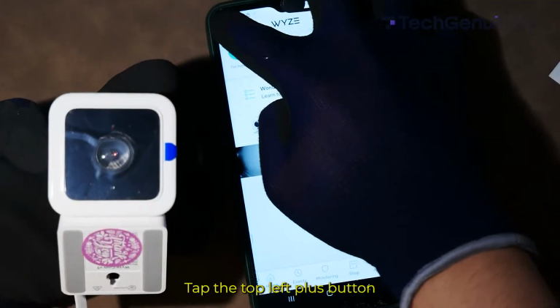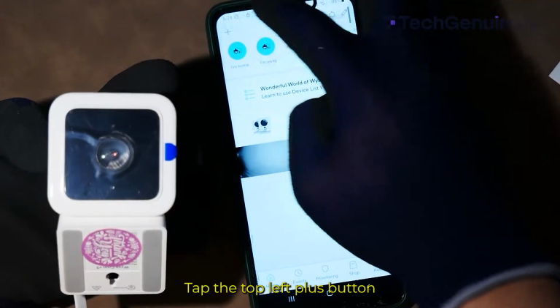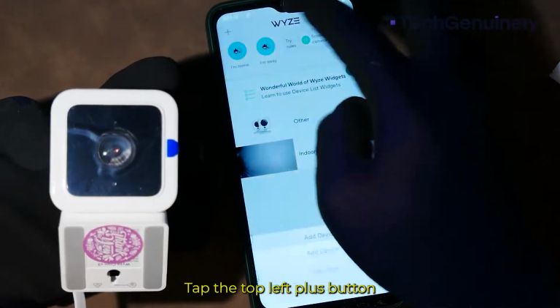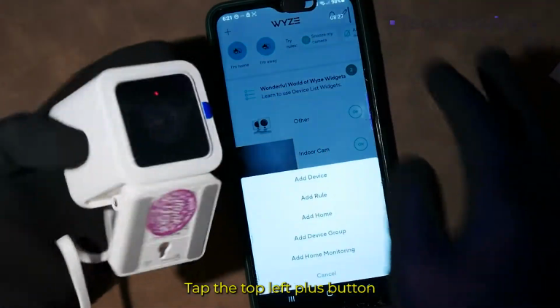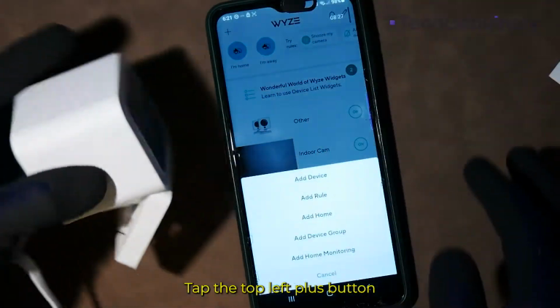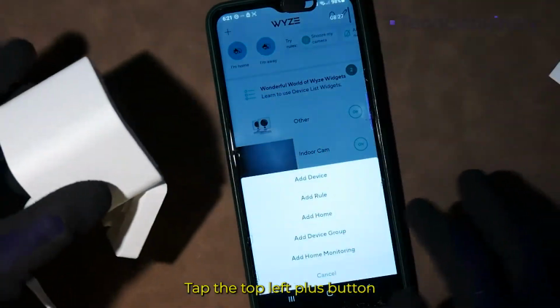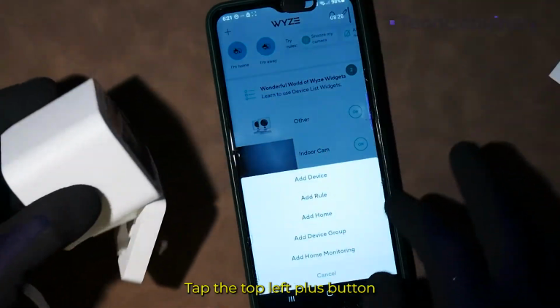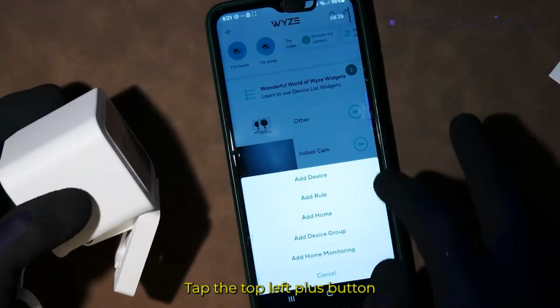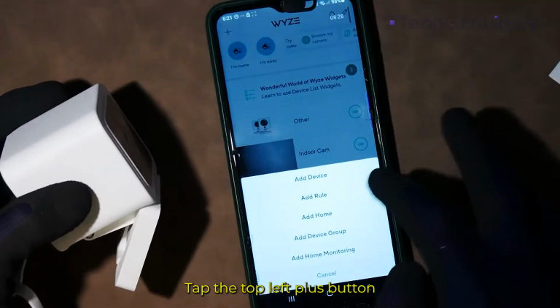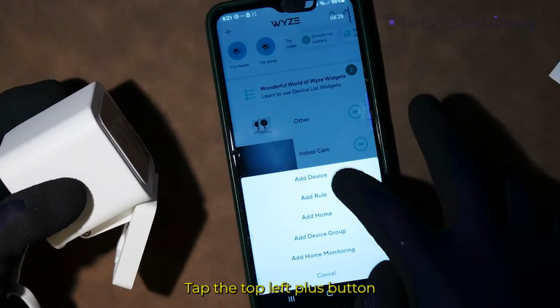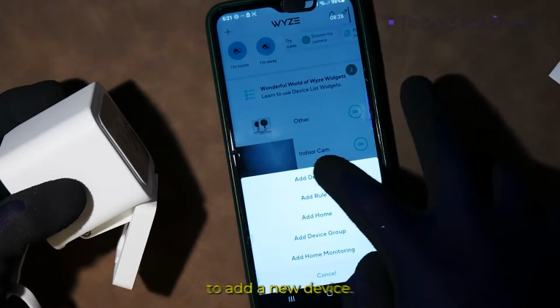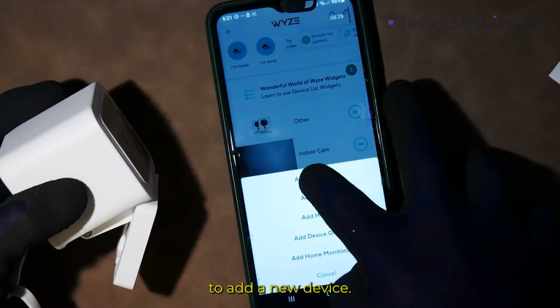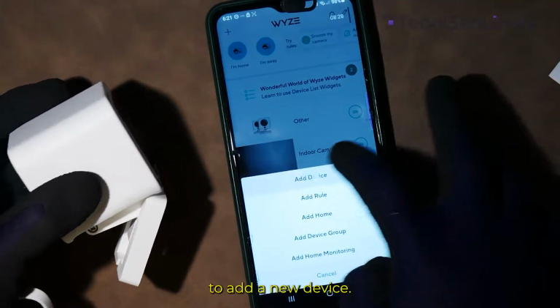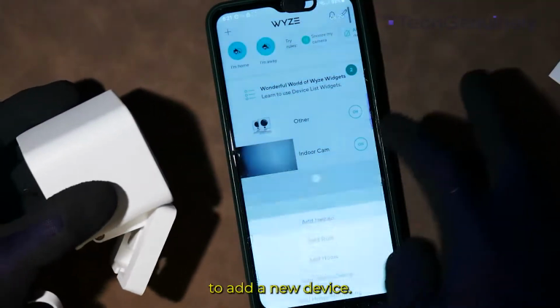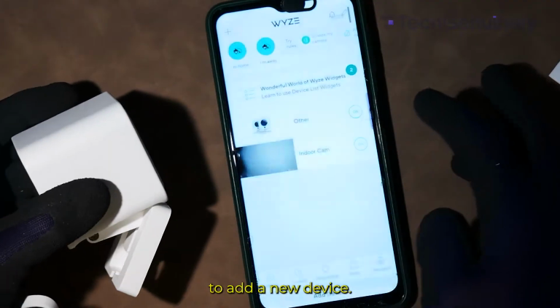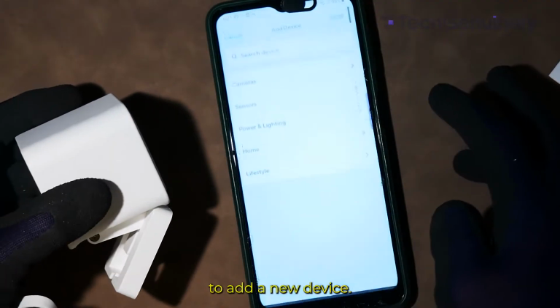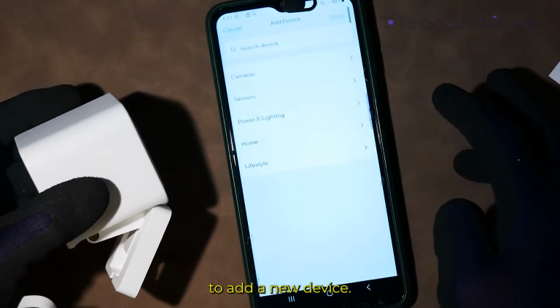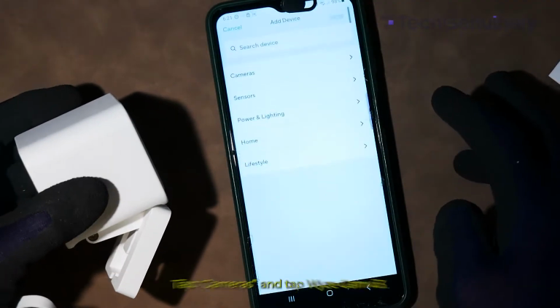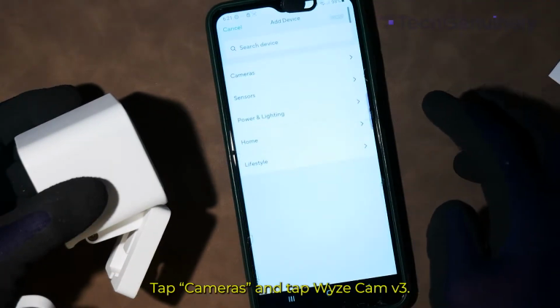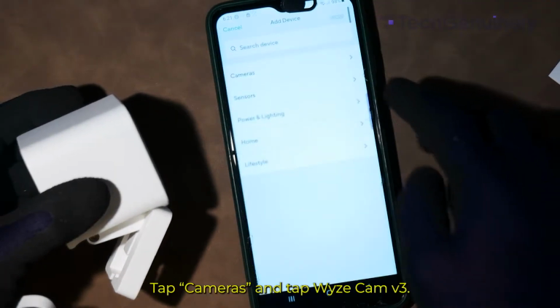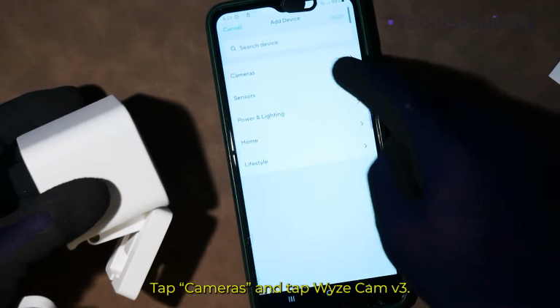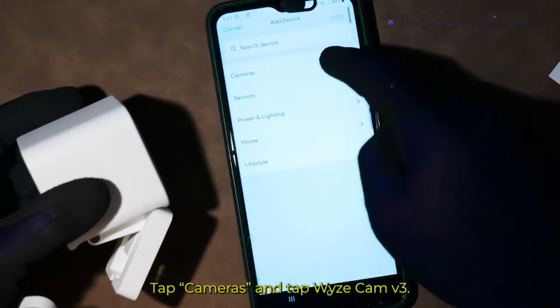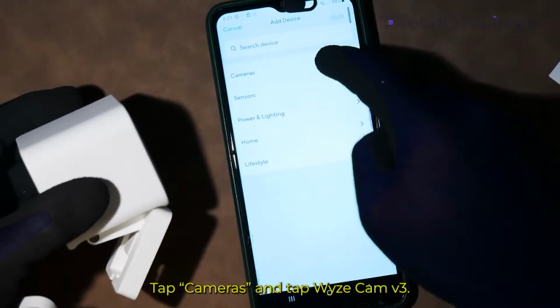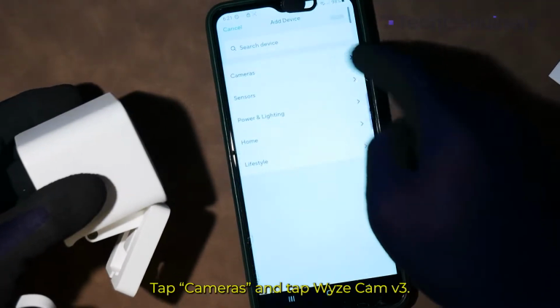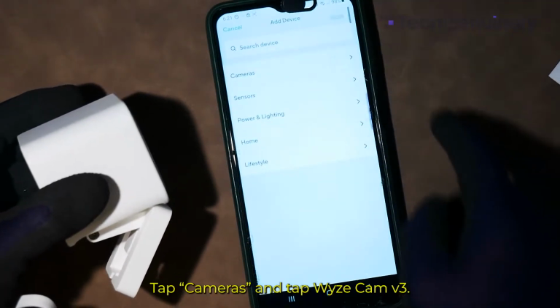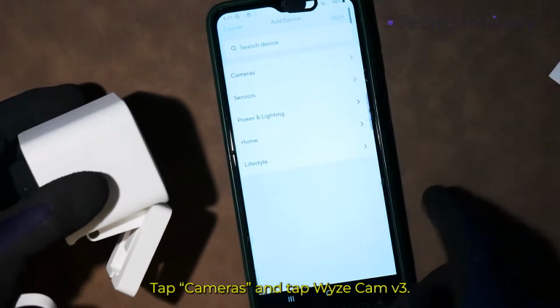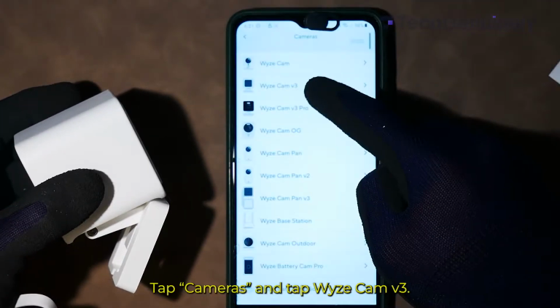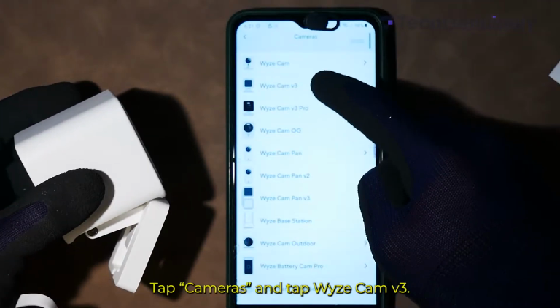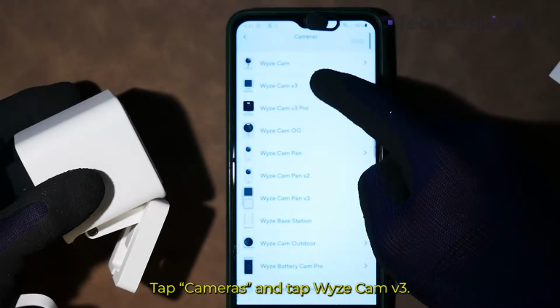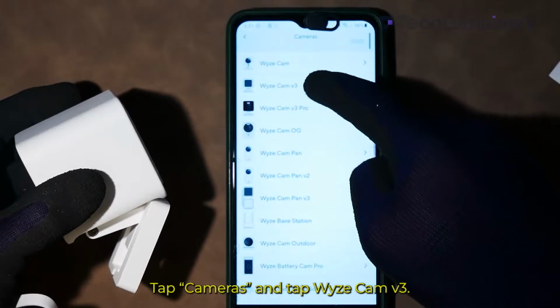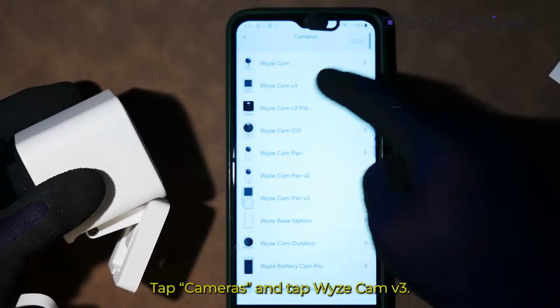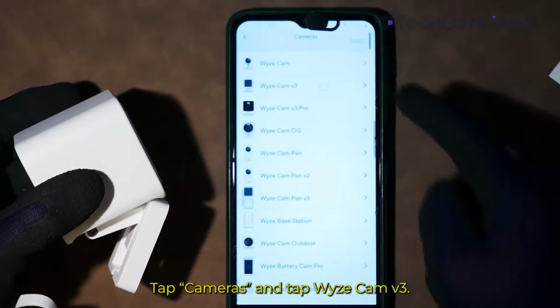Tap the top left plus button to add a new device. Tap Cameras and tap Wyze Cam V3.